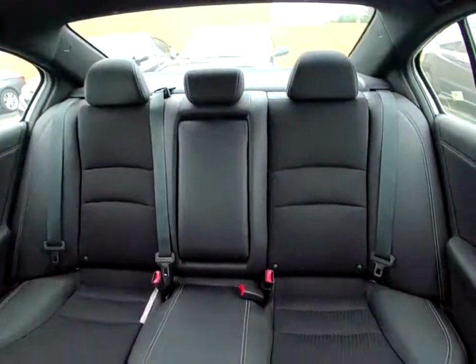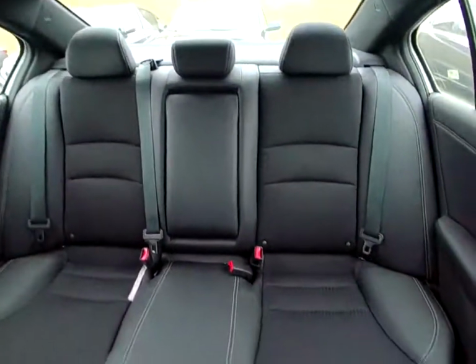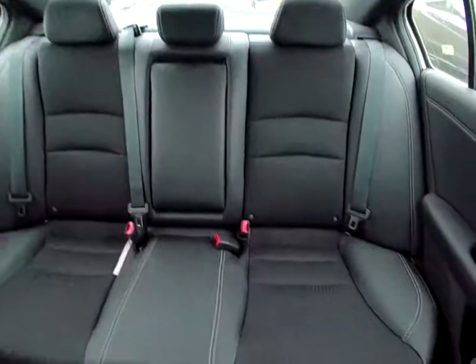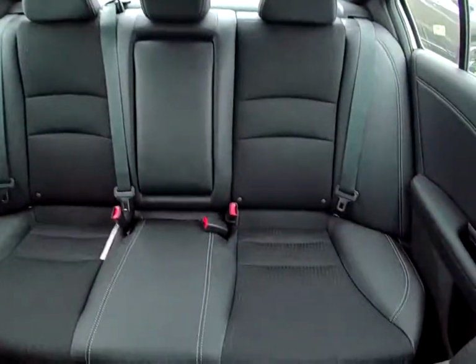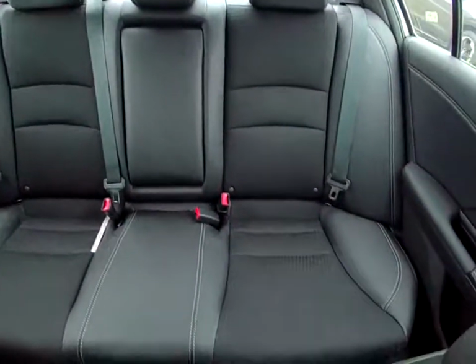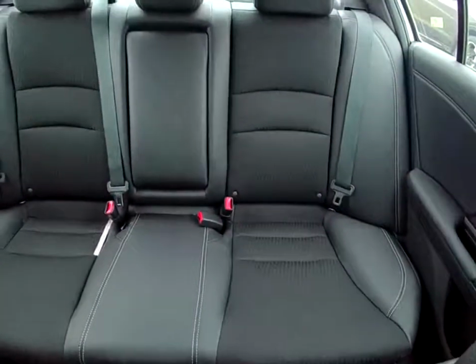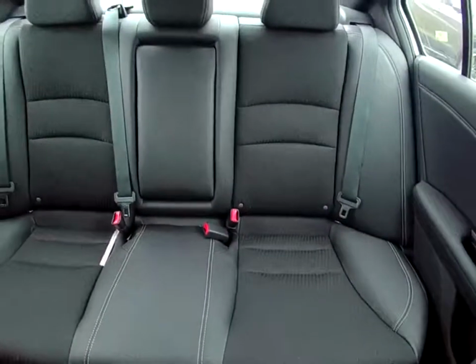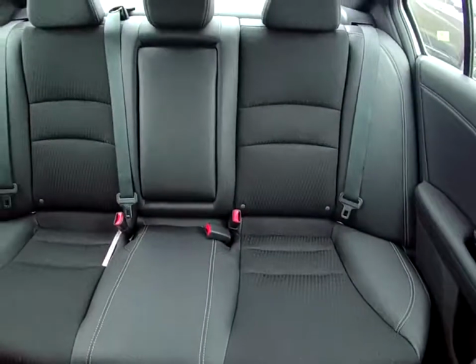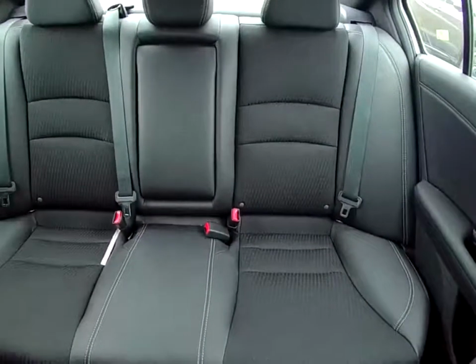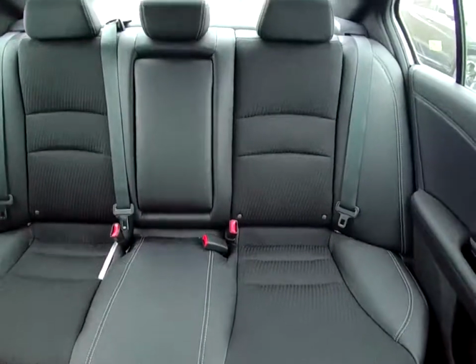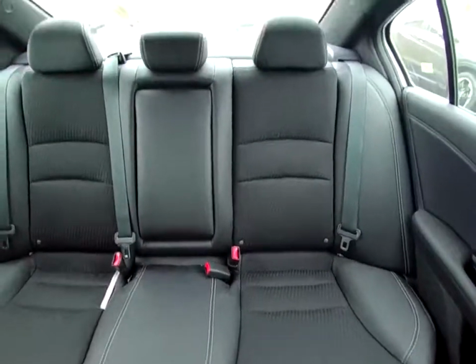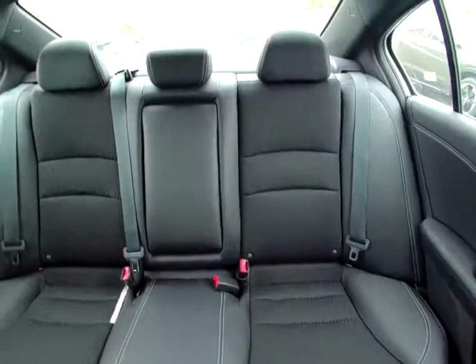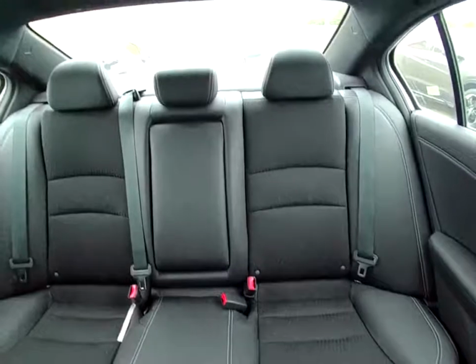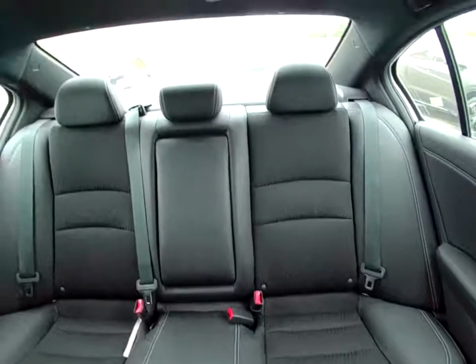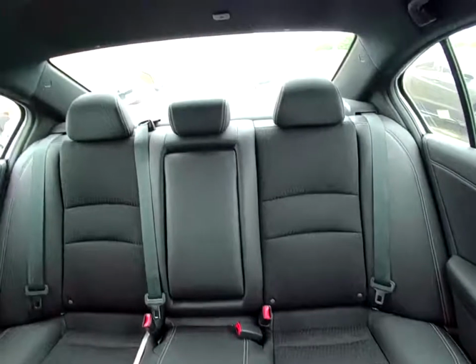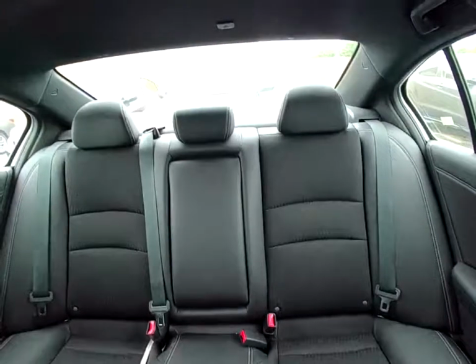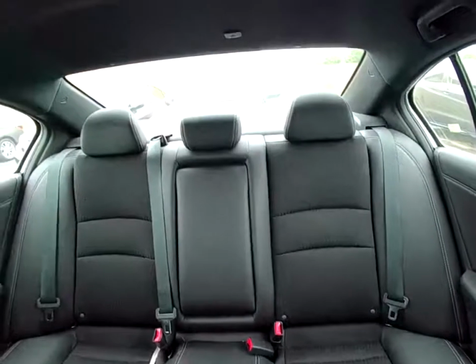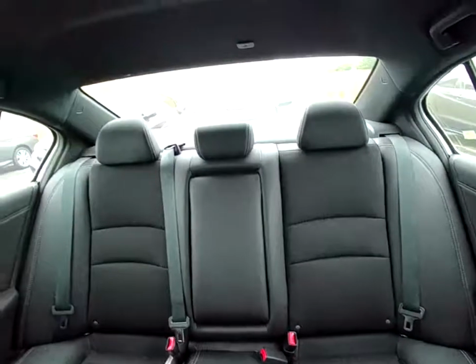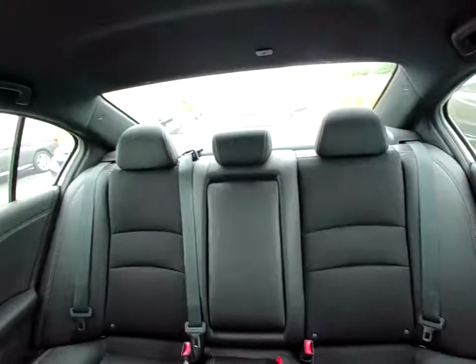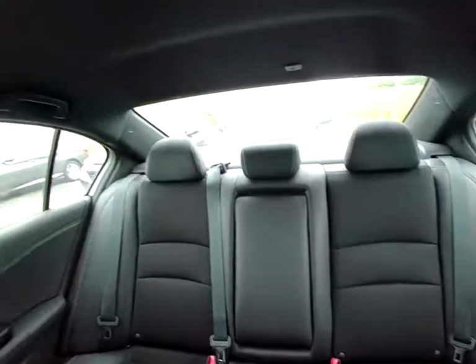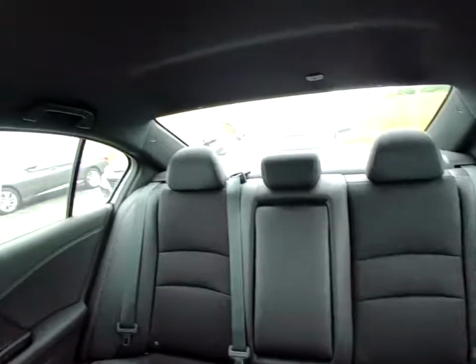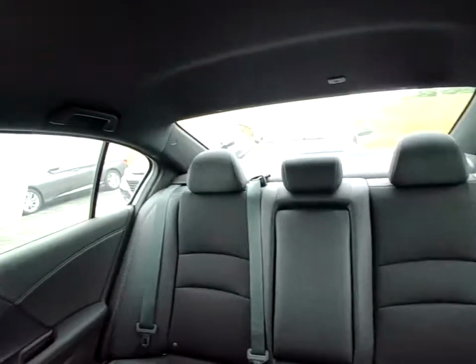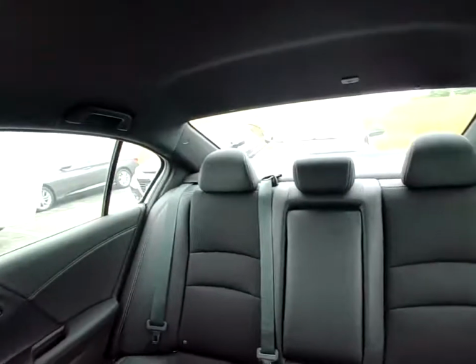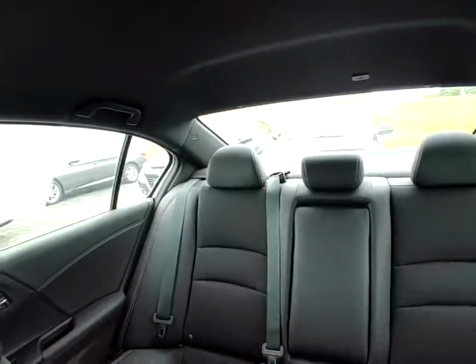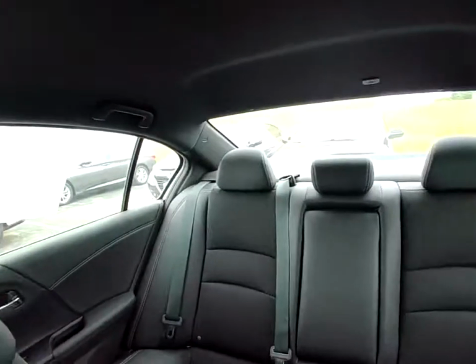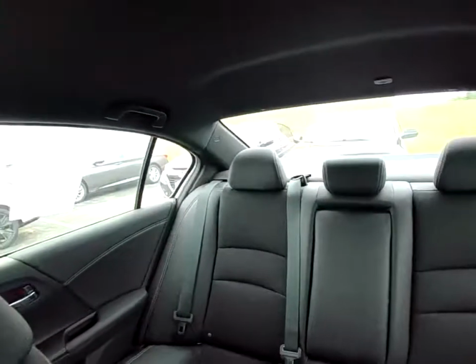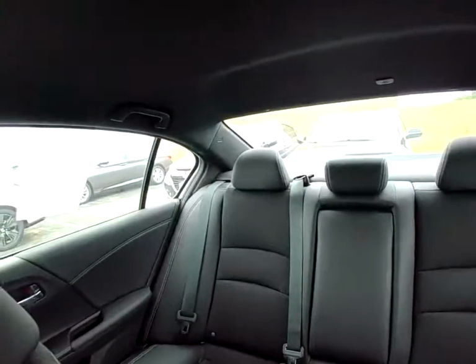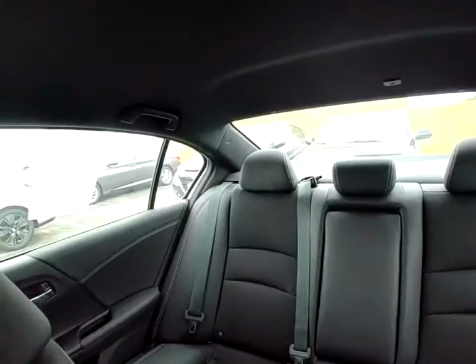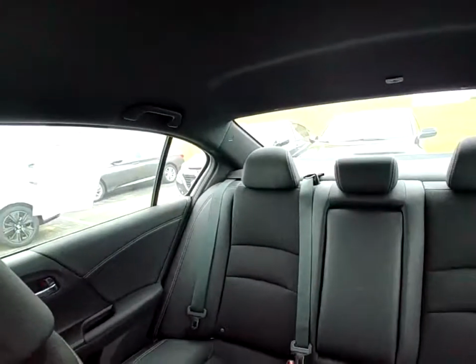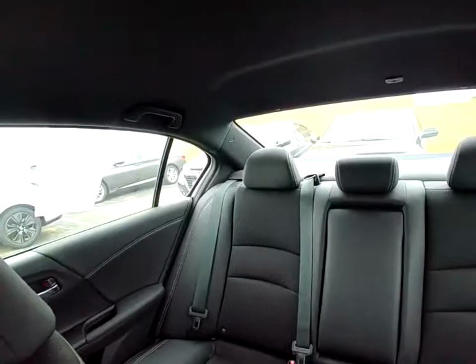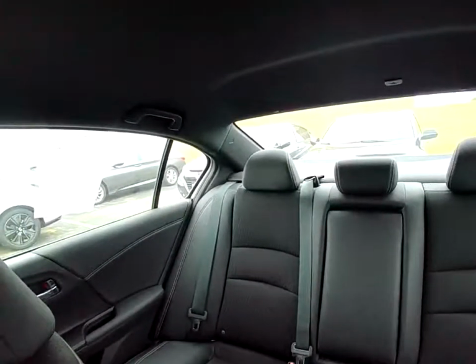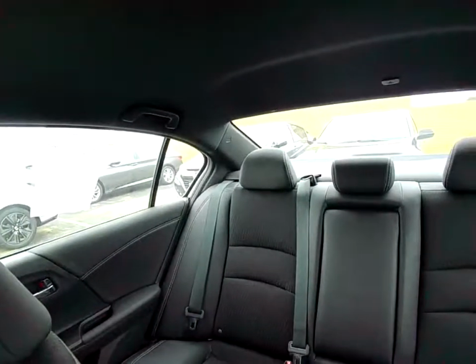Back seats — a lot of space, legroom, and headroom.